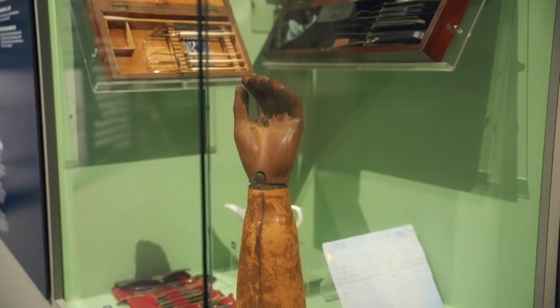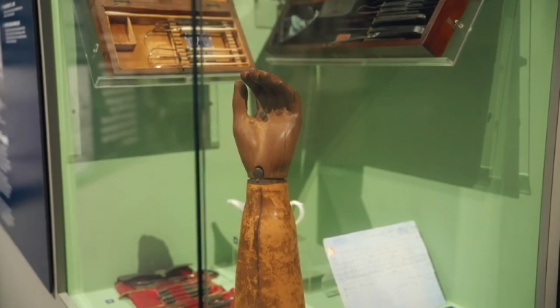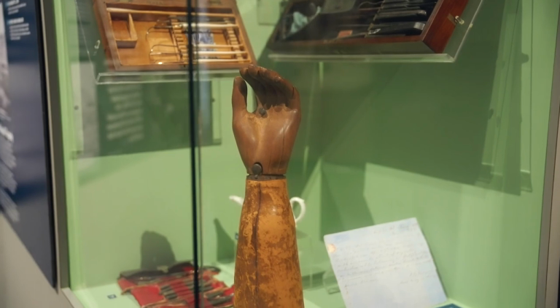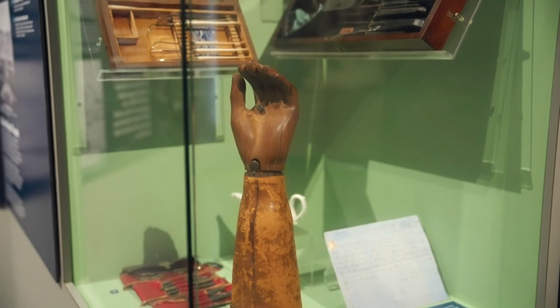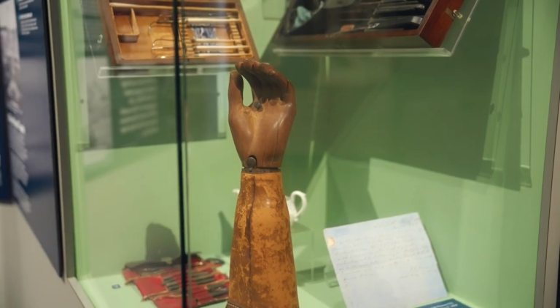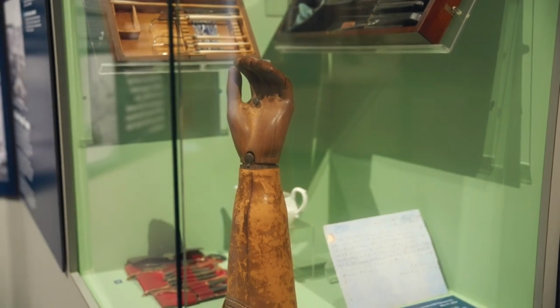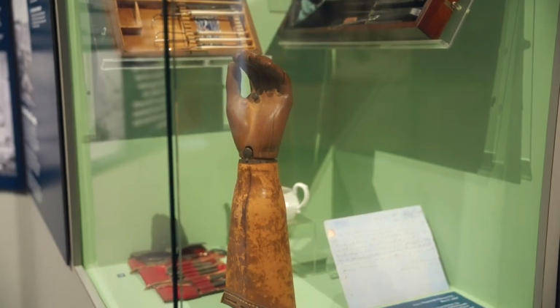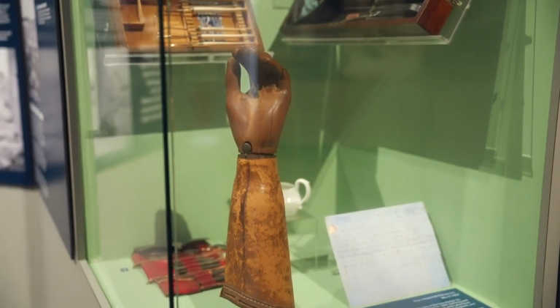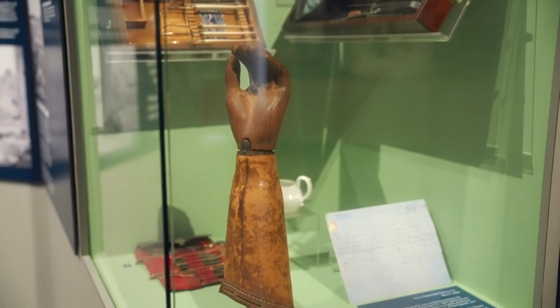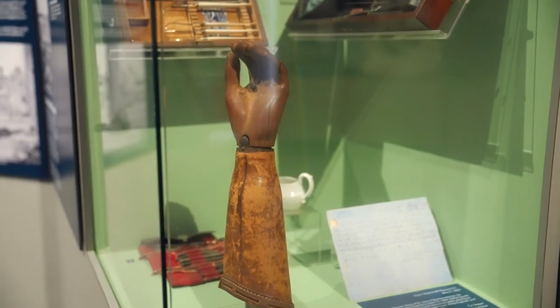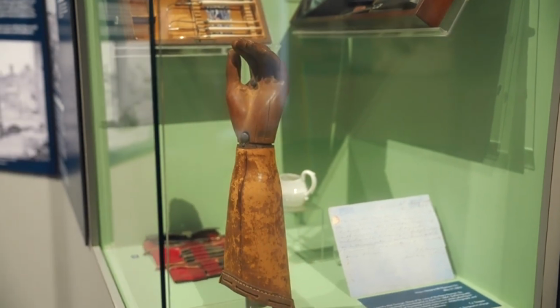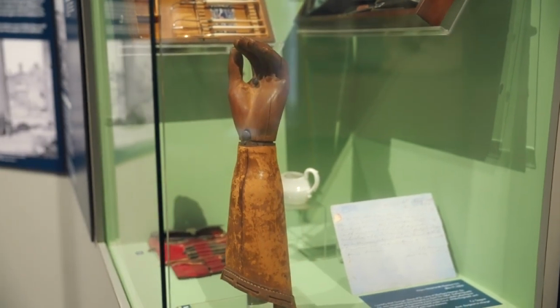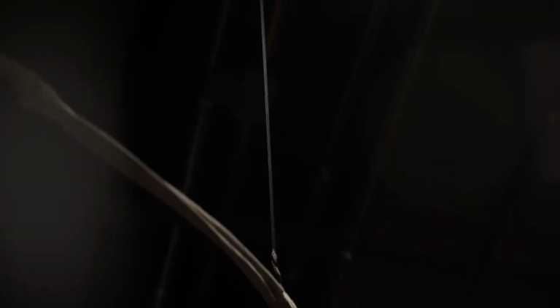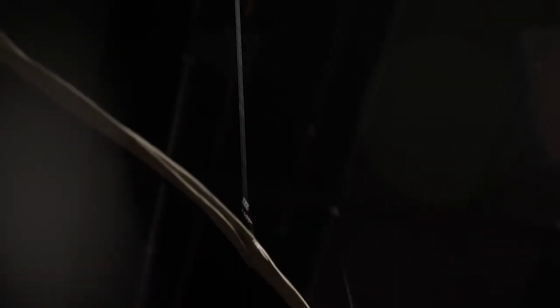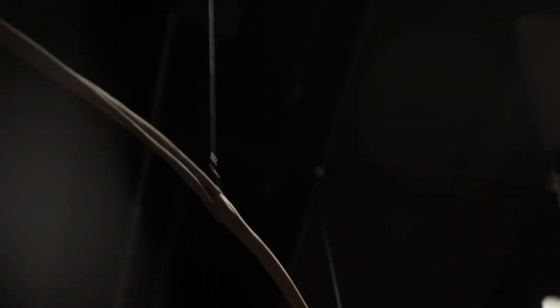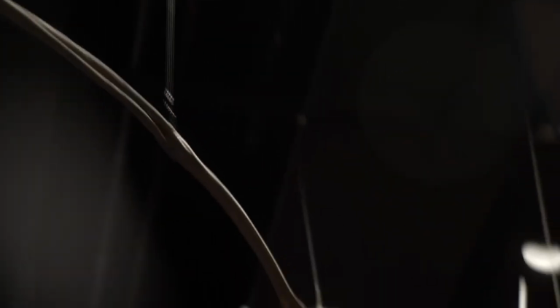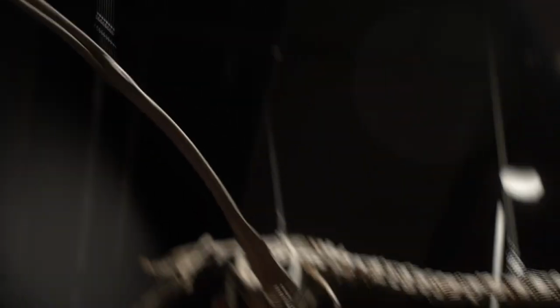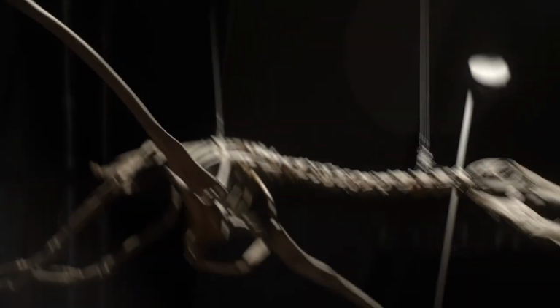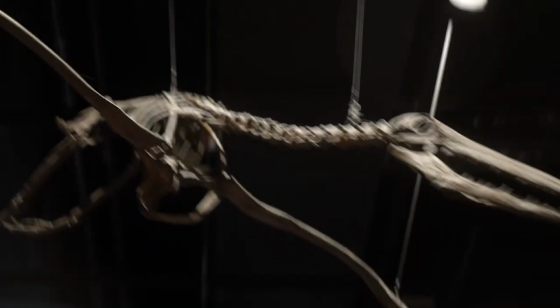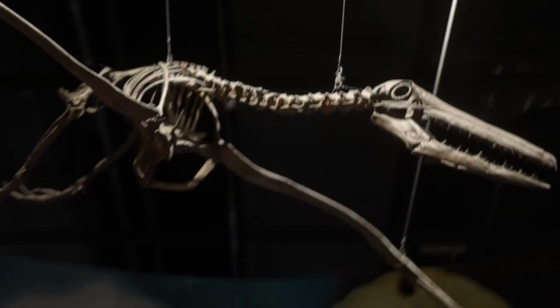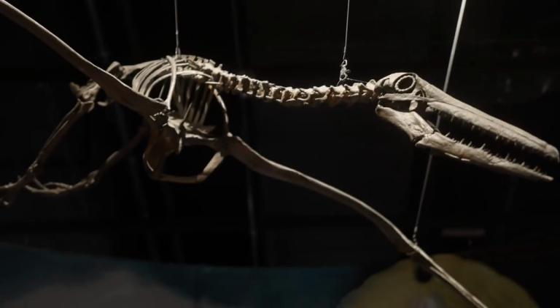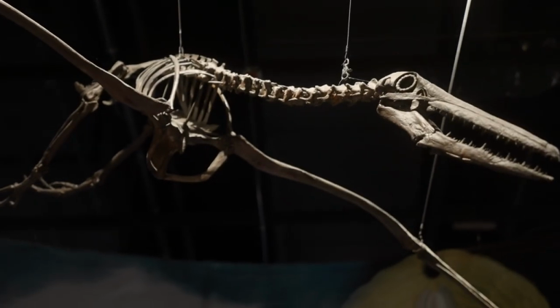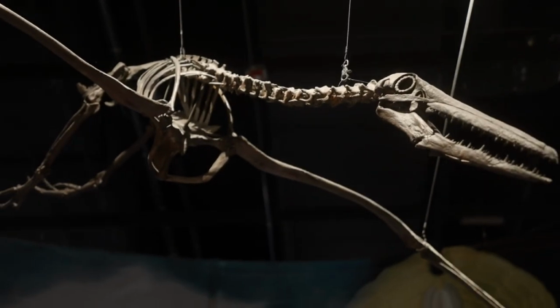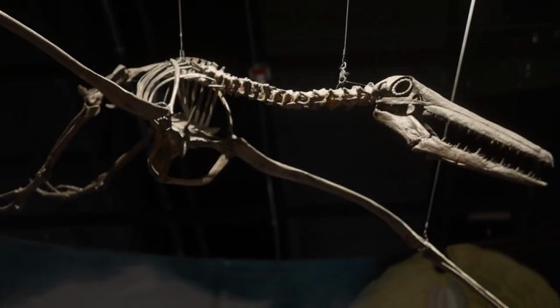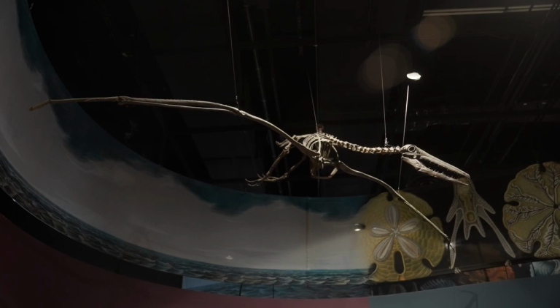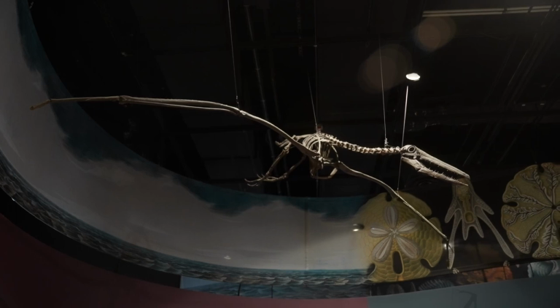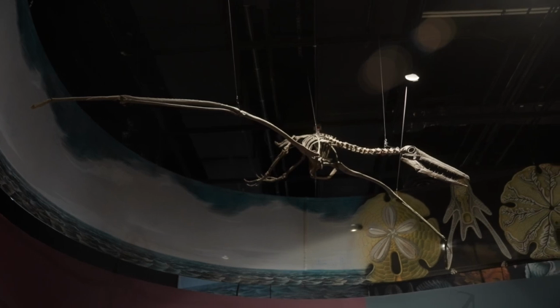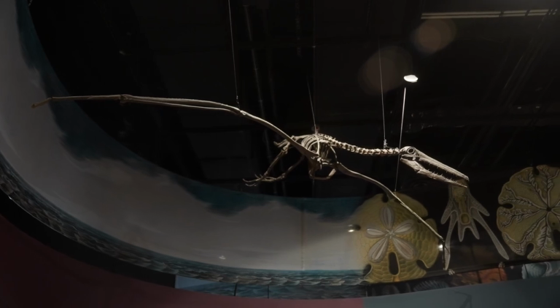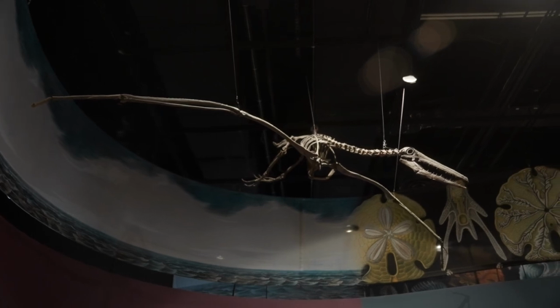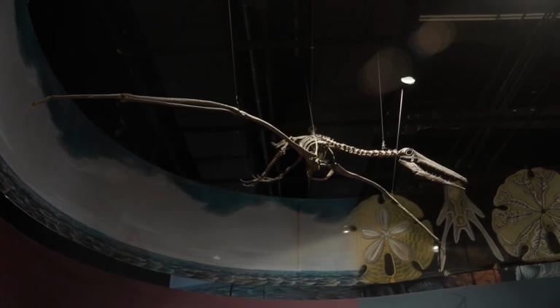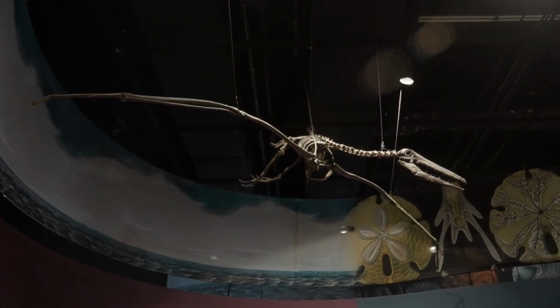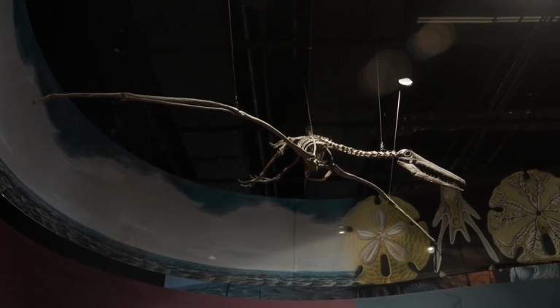Additional highlights include a prosthetic wrist and hand from a Civil War officer, and a skeleton of the world's largest known flying bird, with a wingspan of 21 feet.